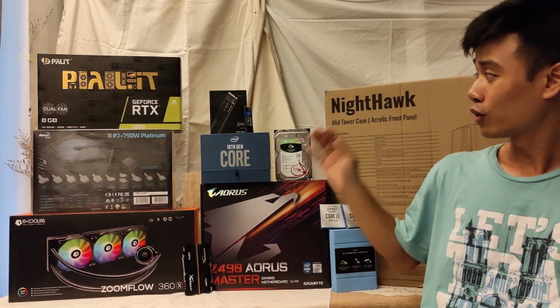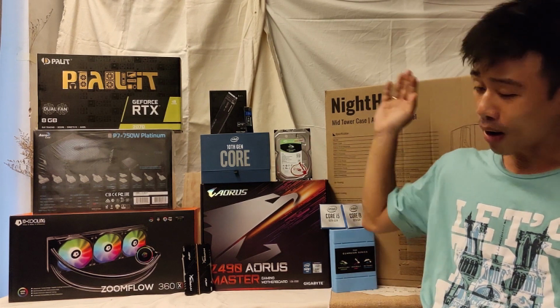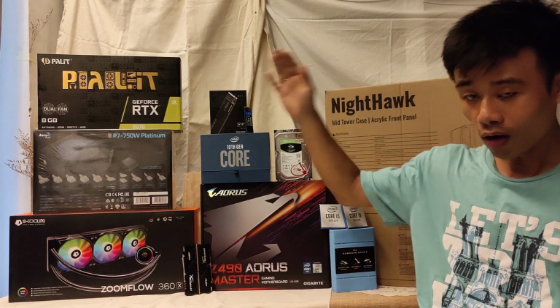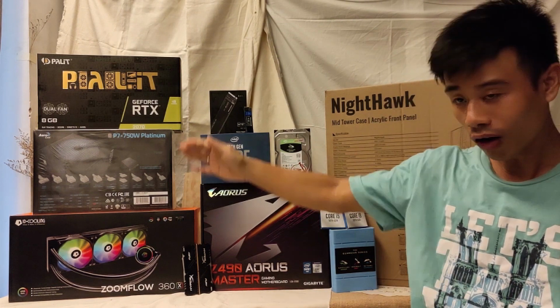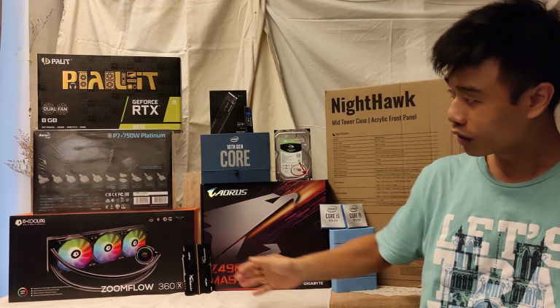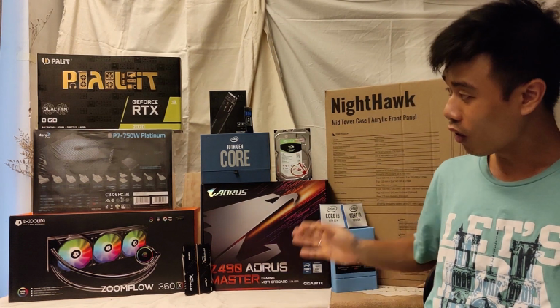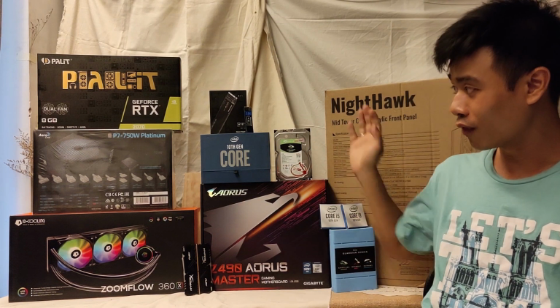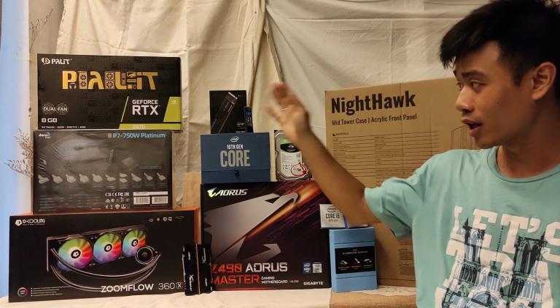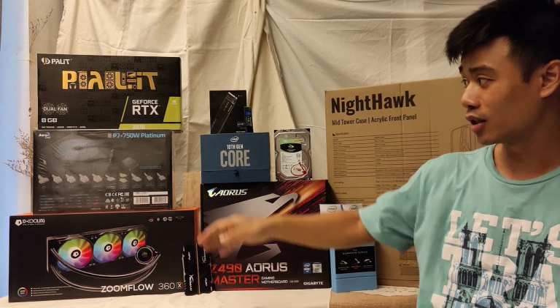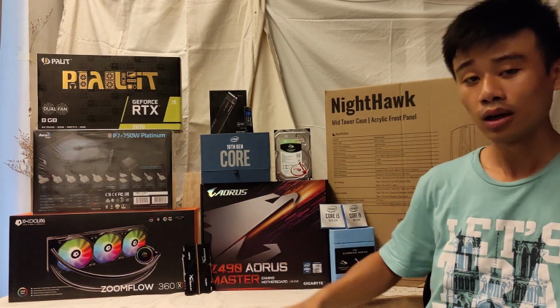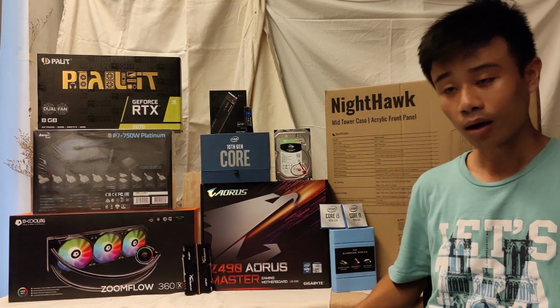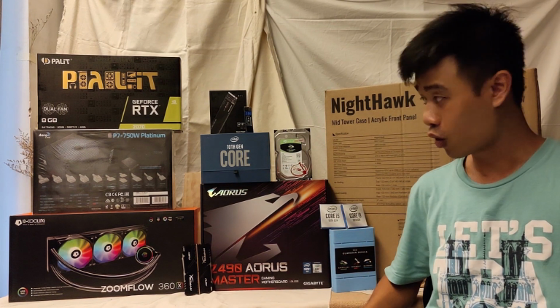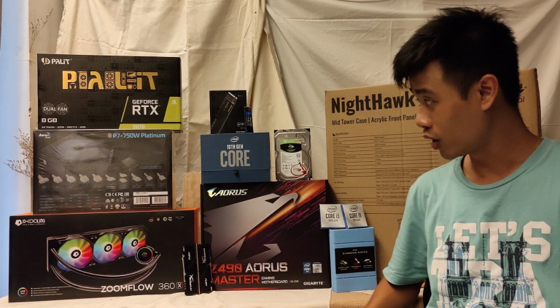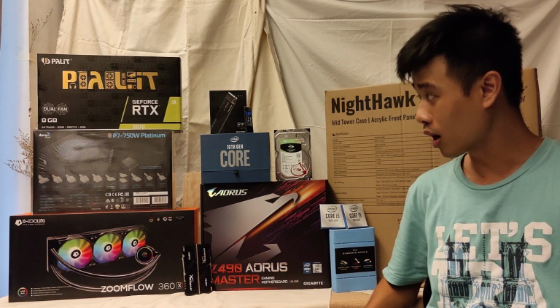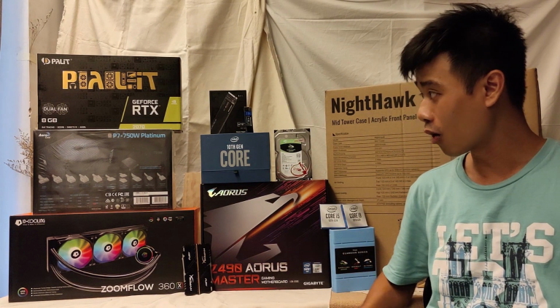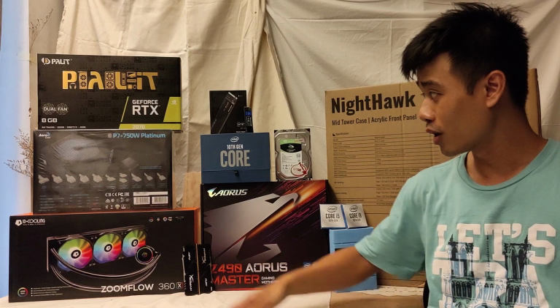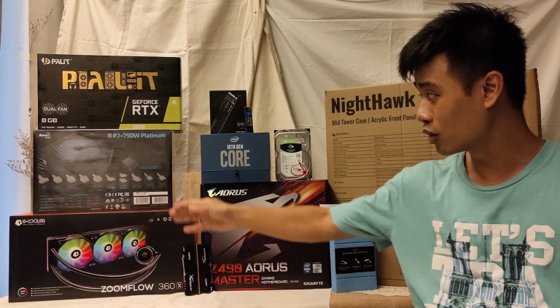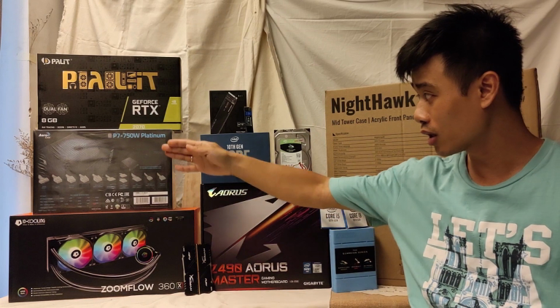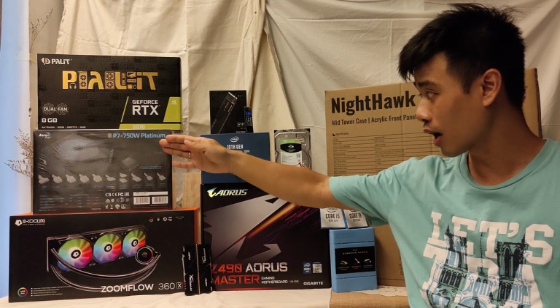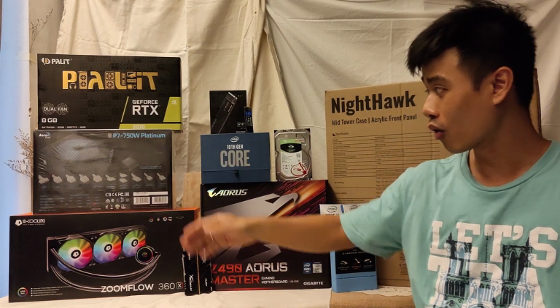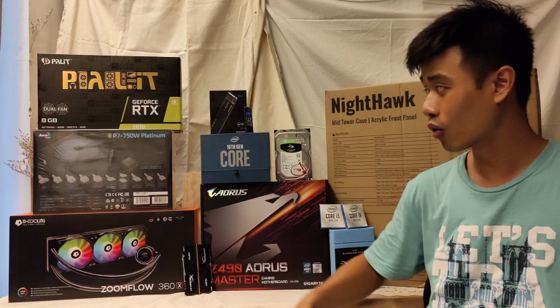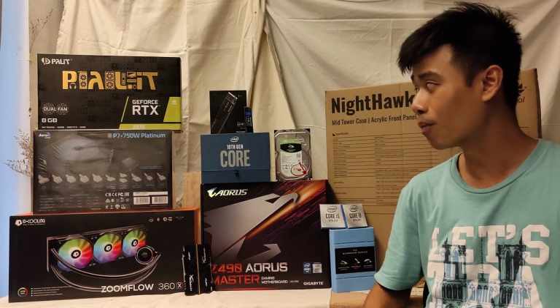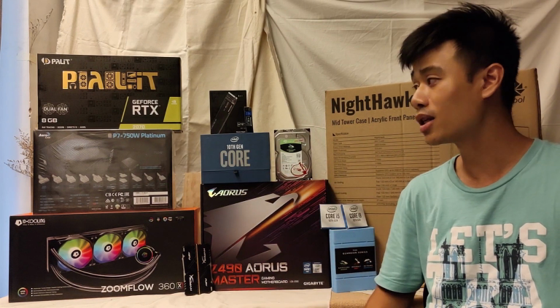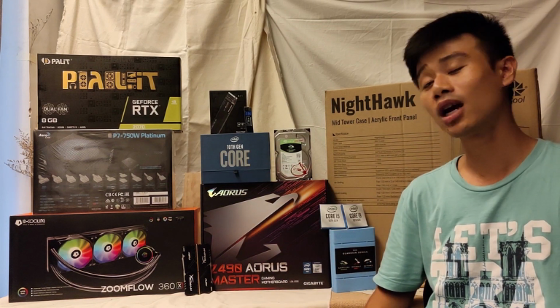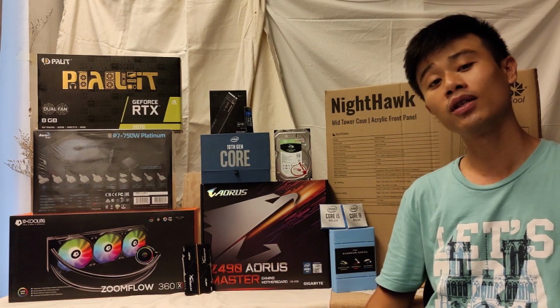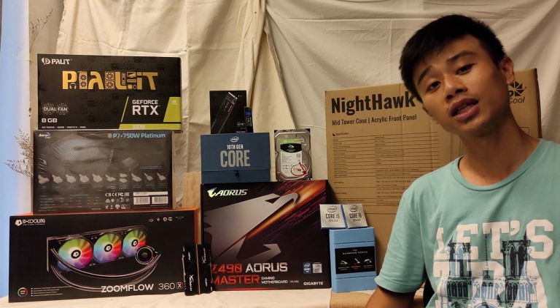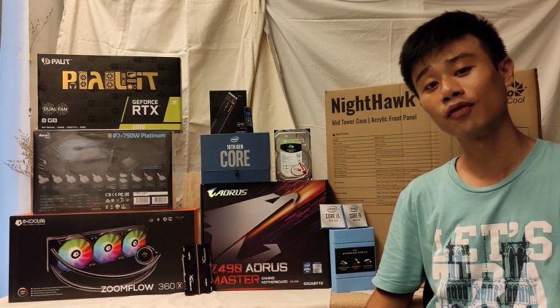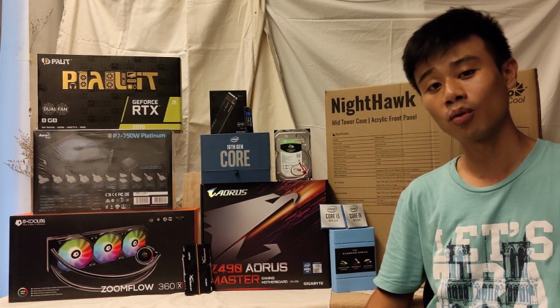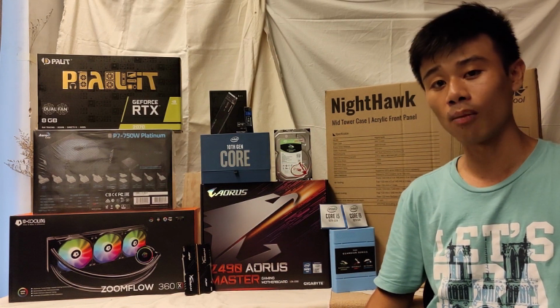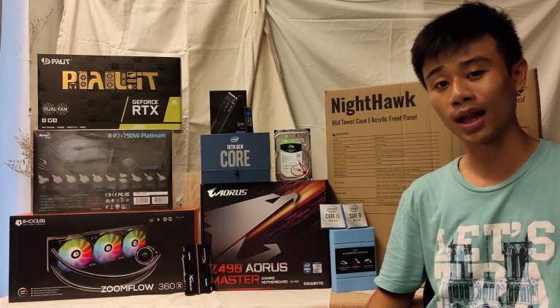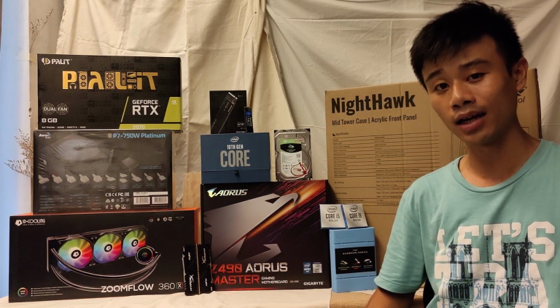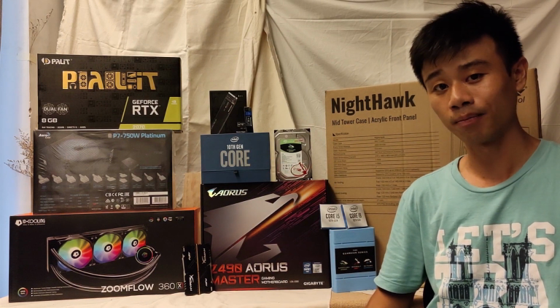To power all of these components, I'll be using the Aircool P7 750W Platinum.